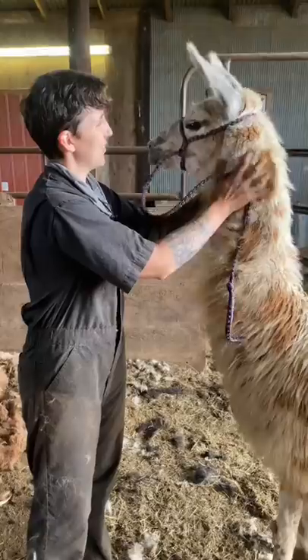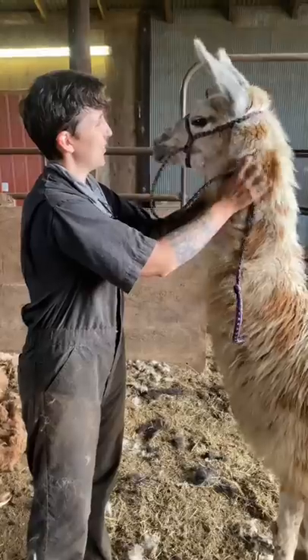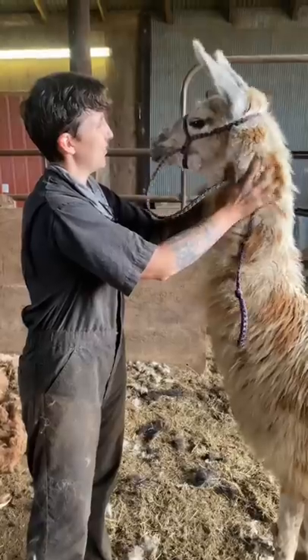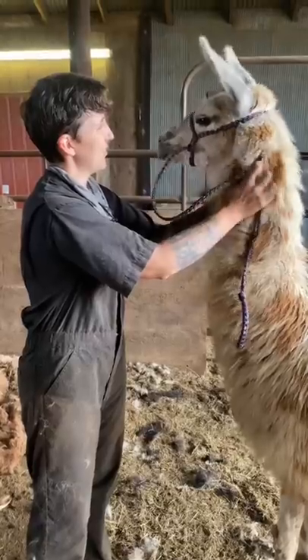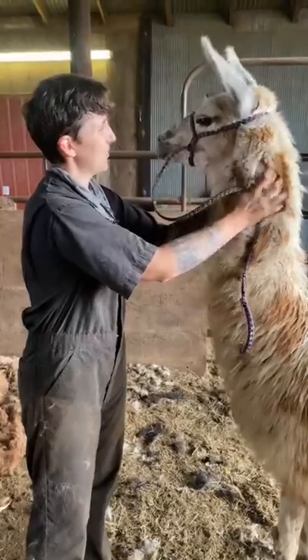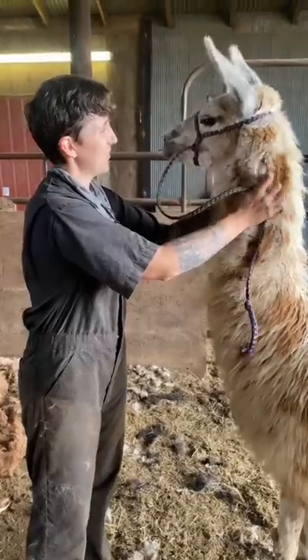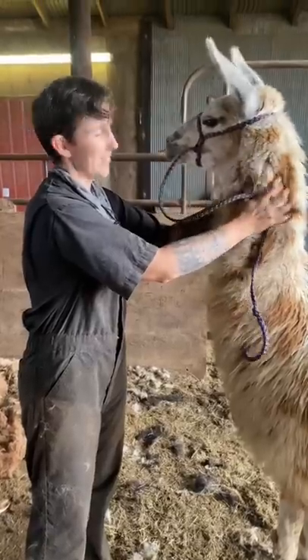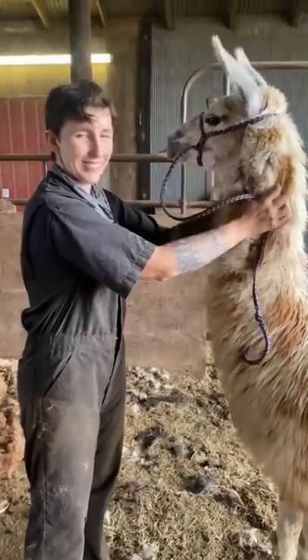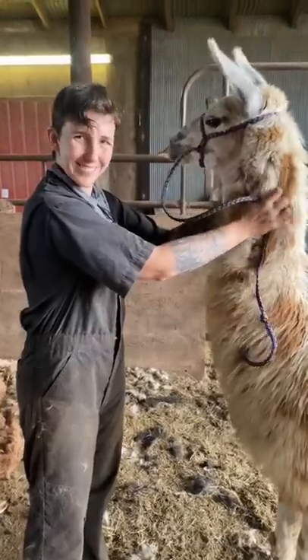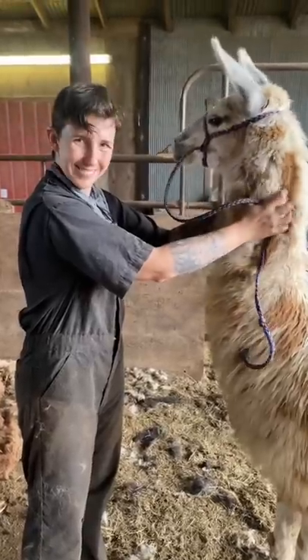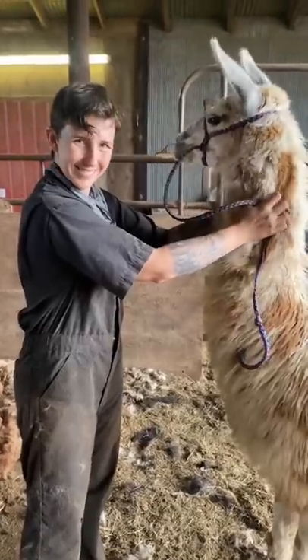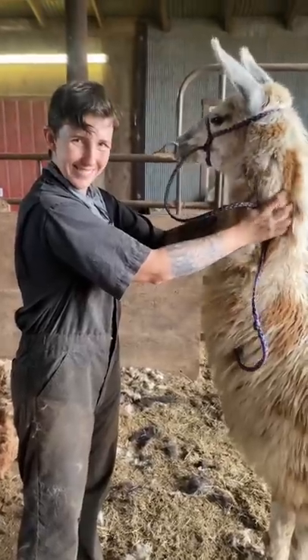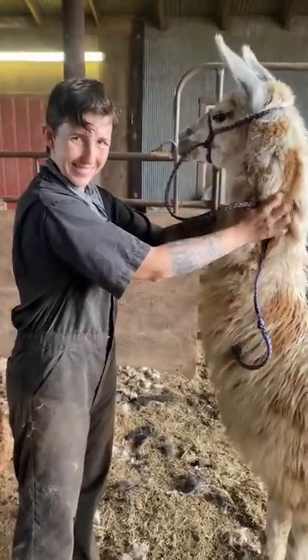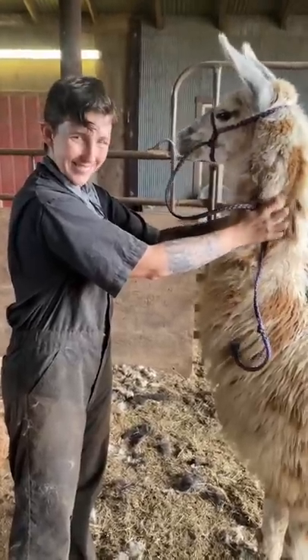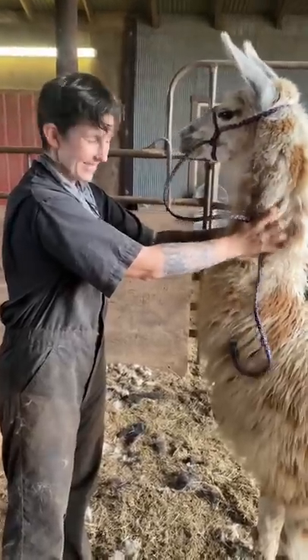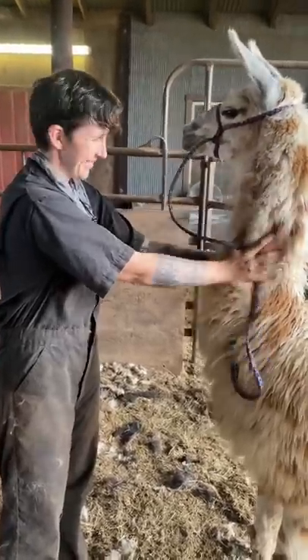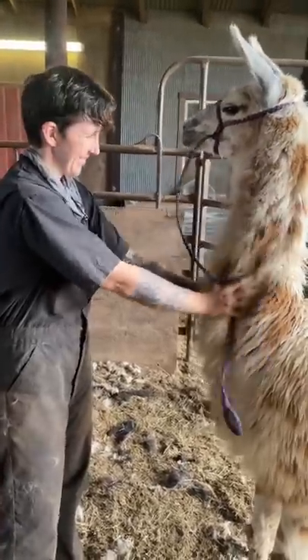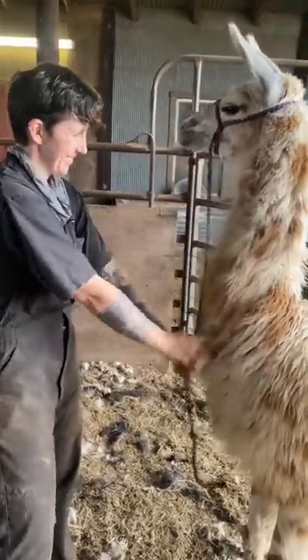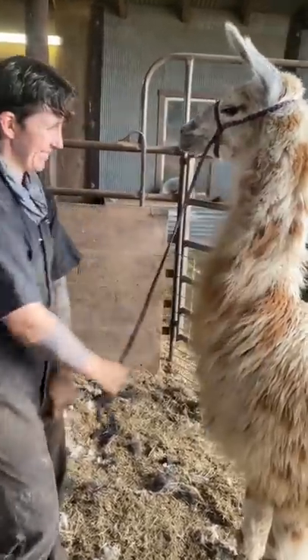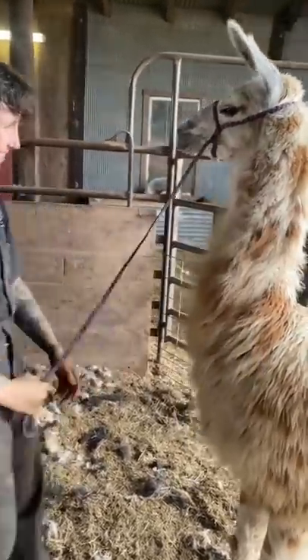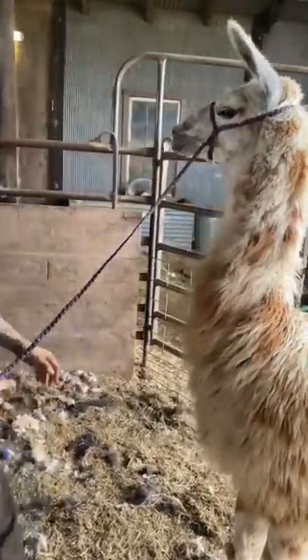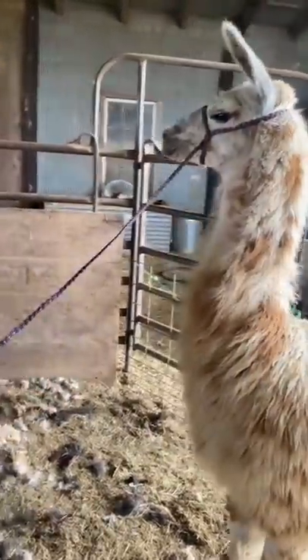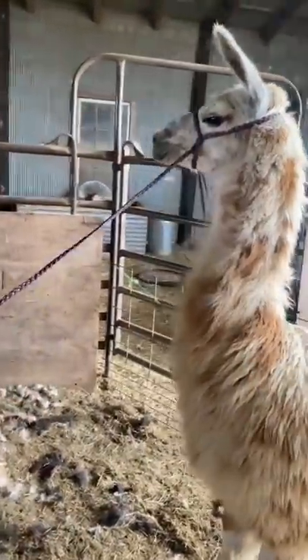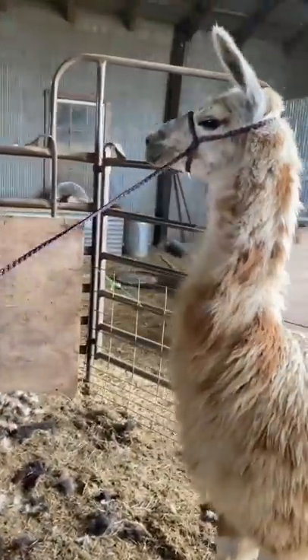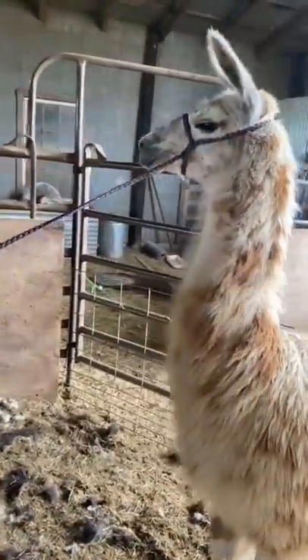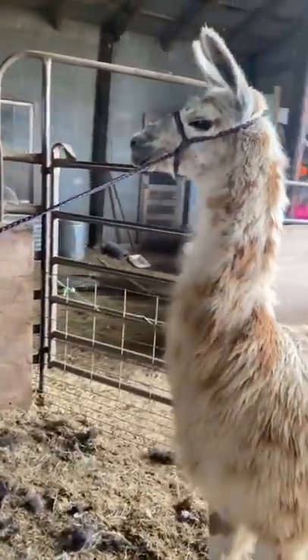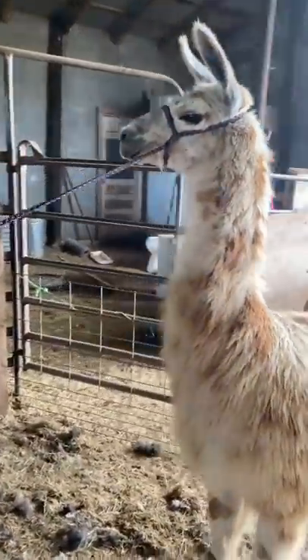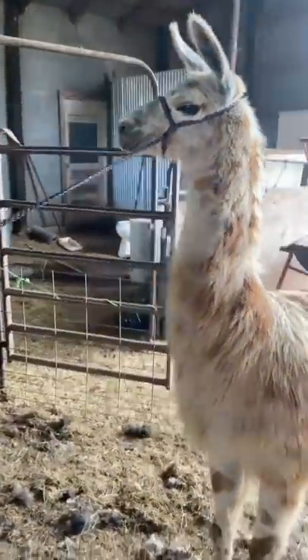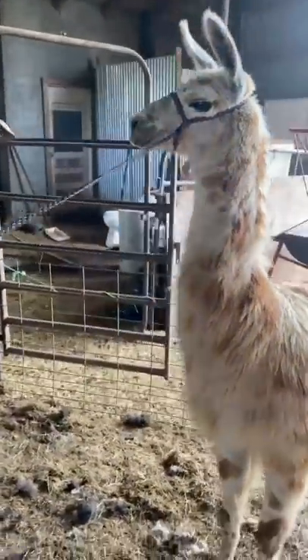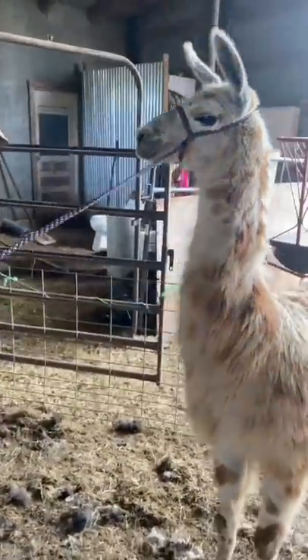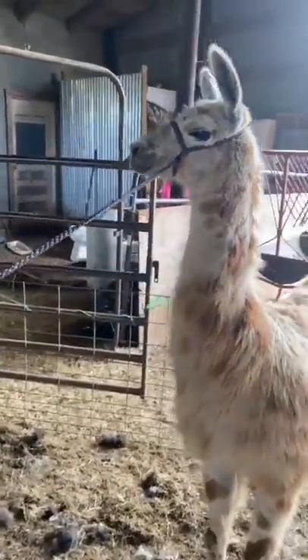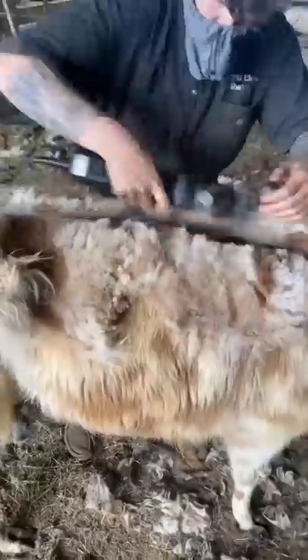Welcome to Trick Talk, where today I'm going to turn this llama into a giraffe. Nah, I'm just kidding. Jerry's just getting a haircut.